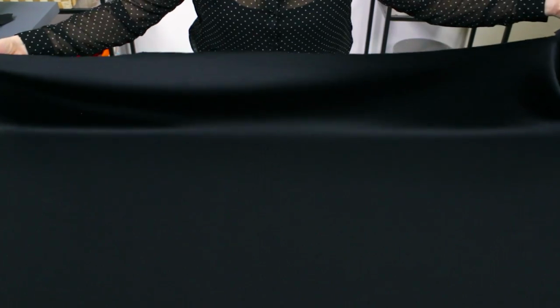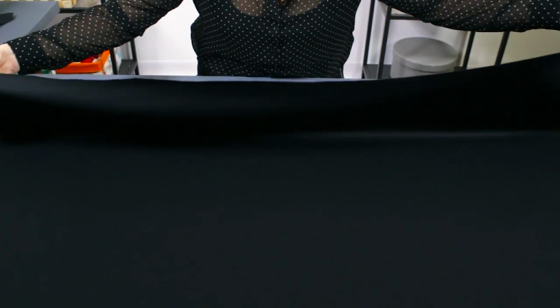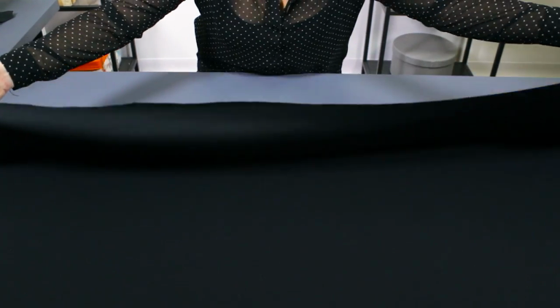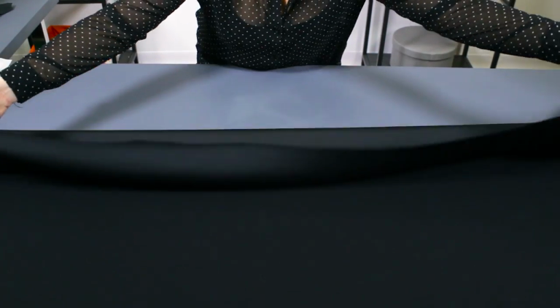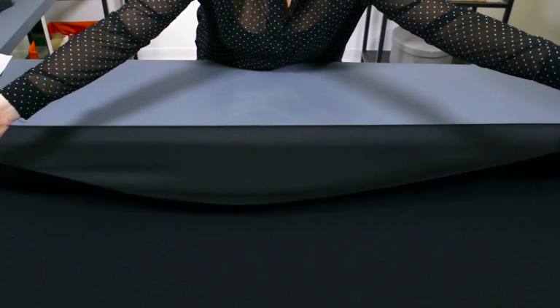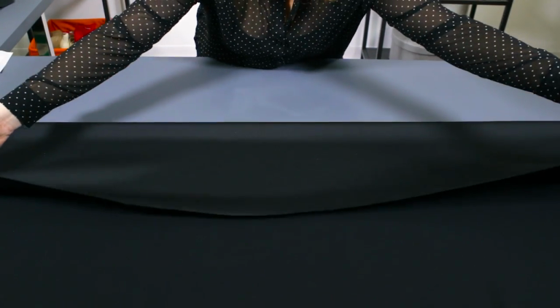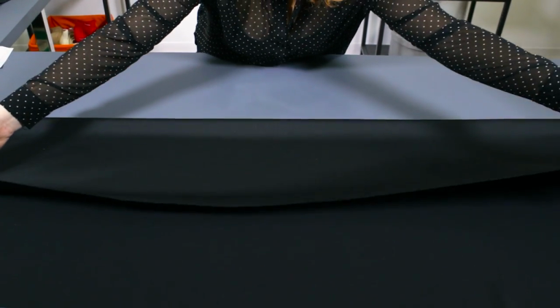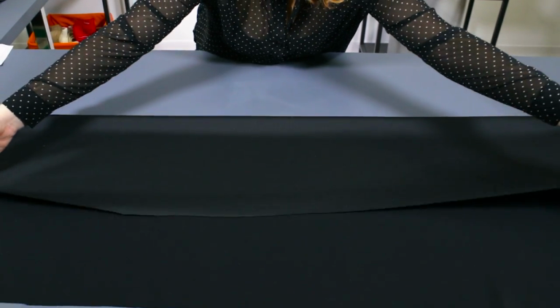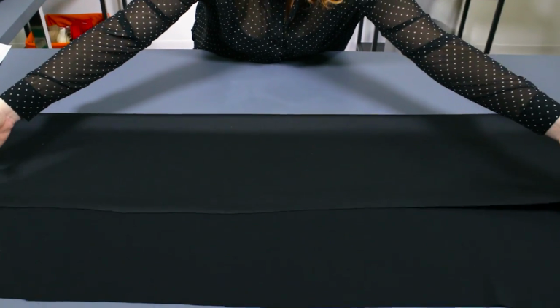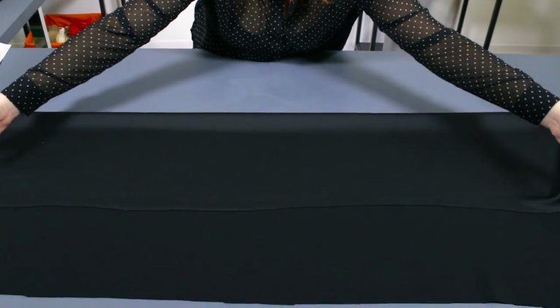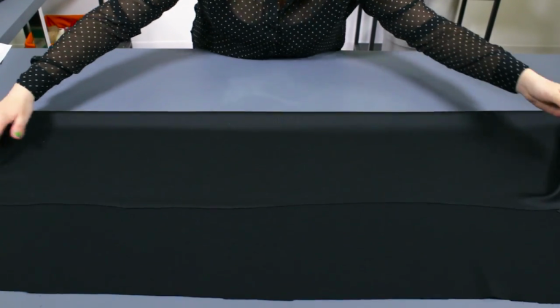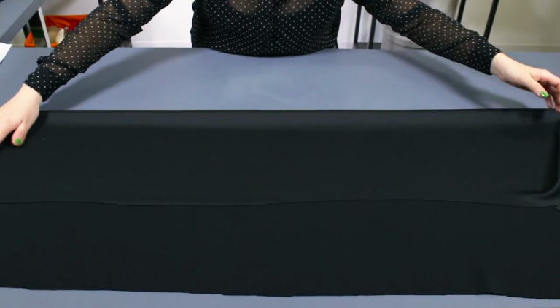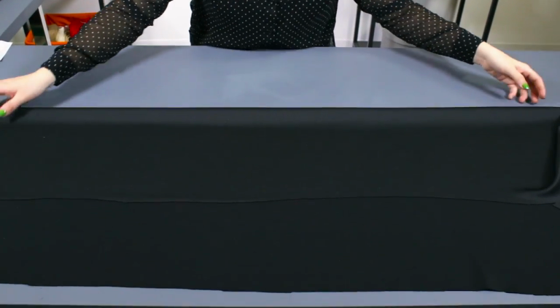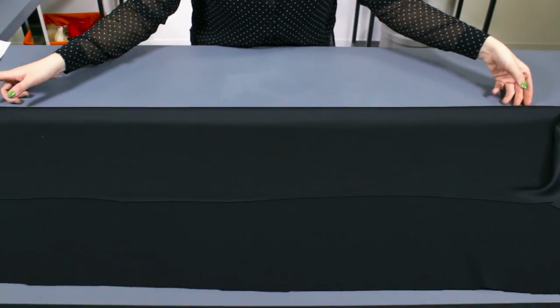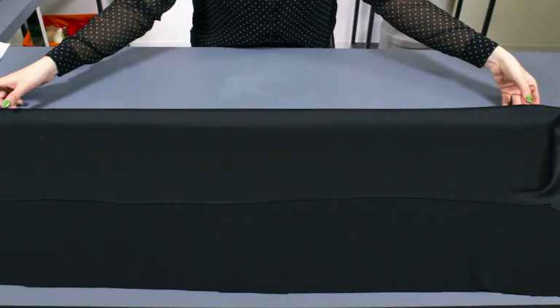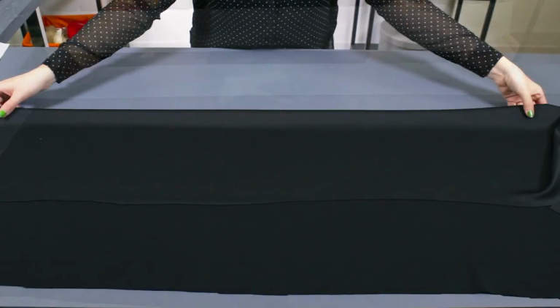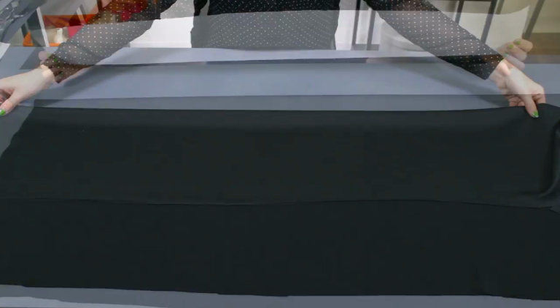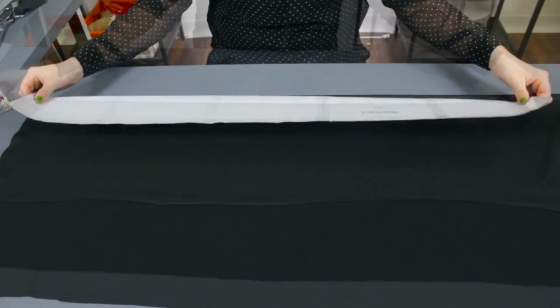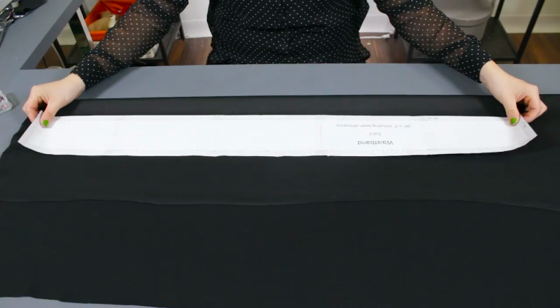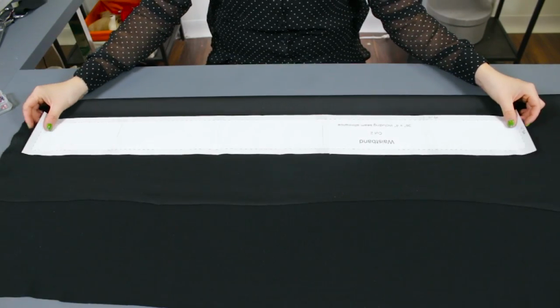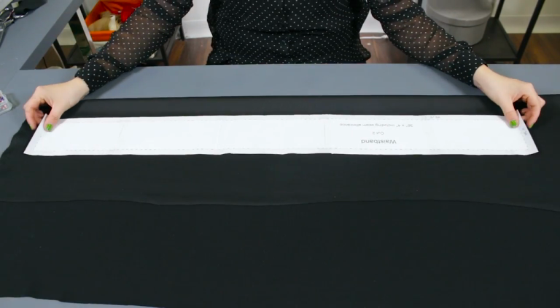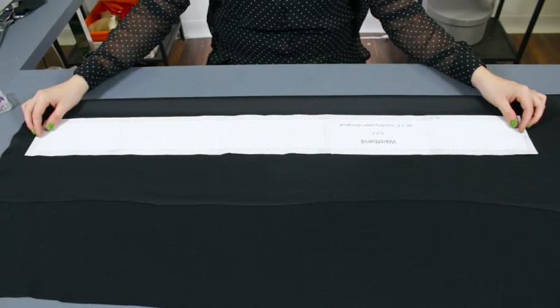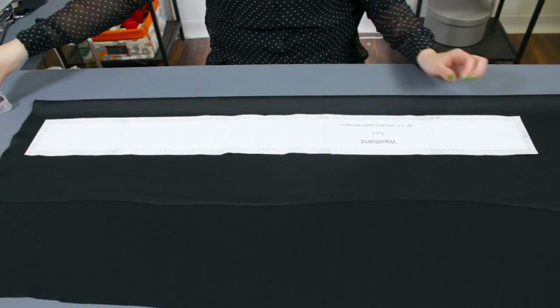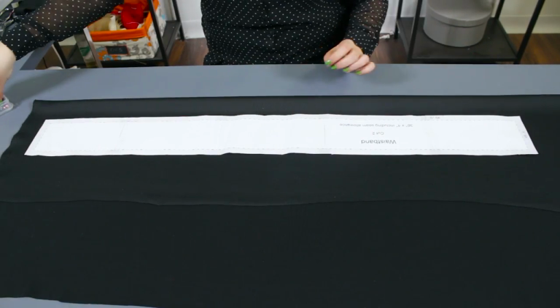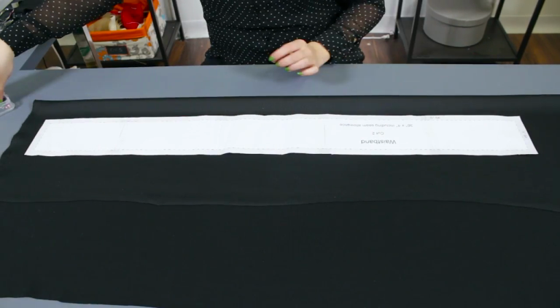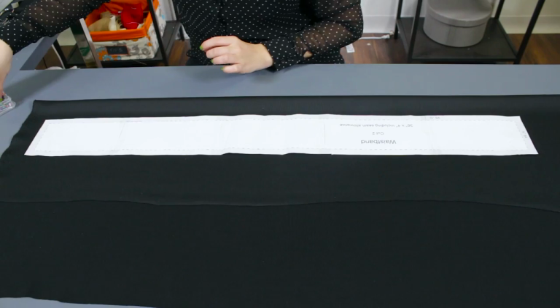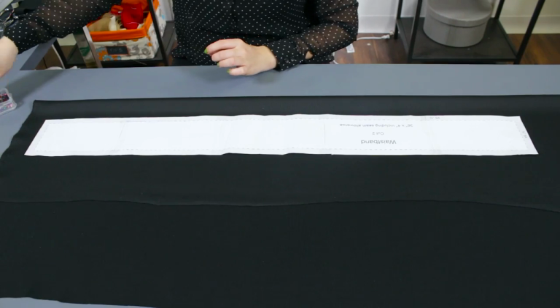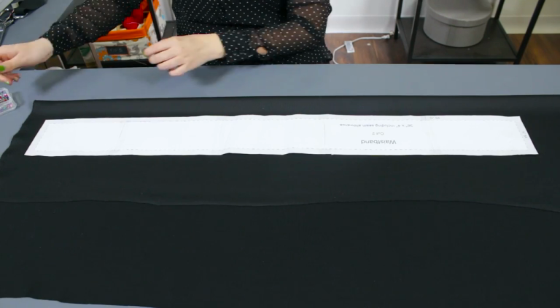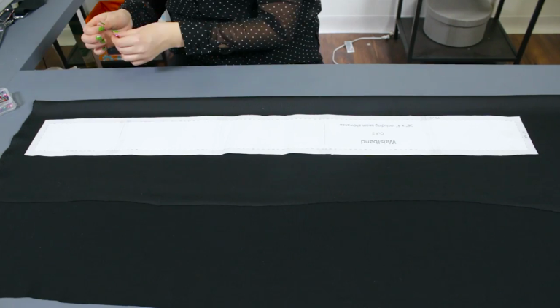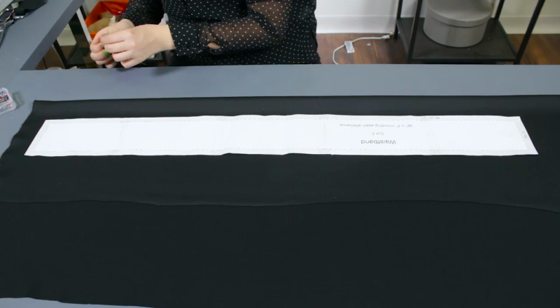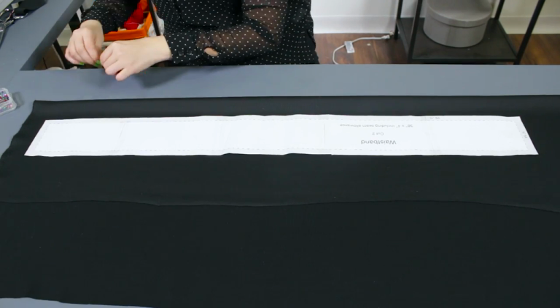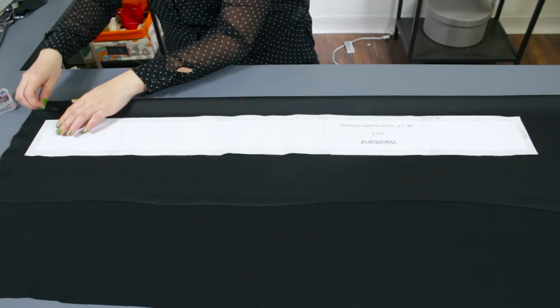Lastly, fold the fabric over again and cut 2 waistbands using the waistband pattern piece.